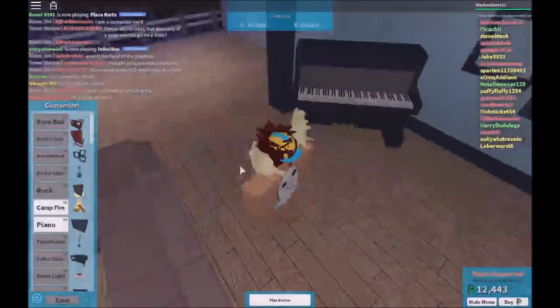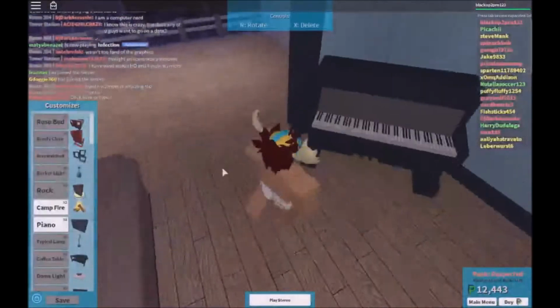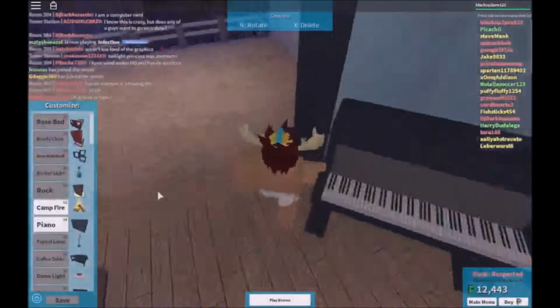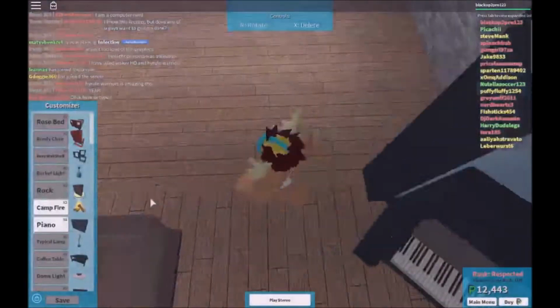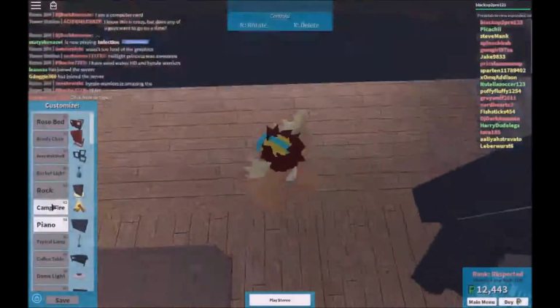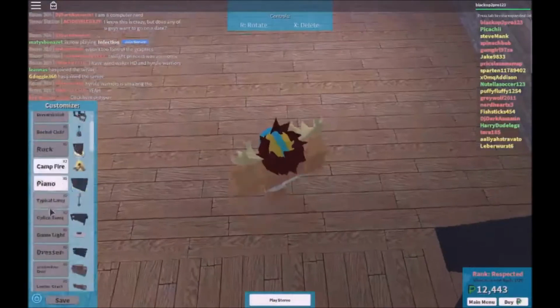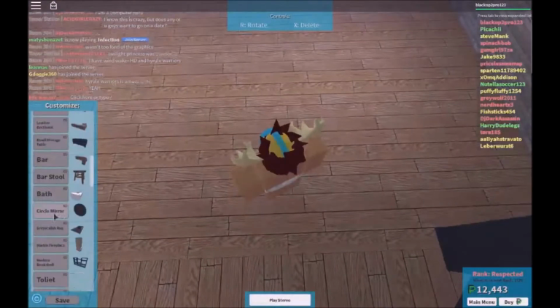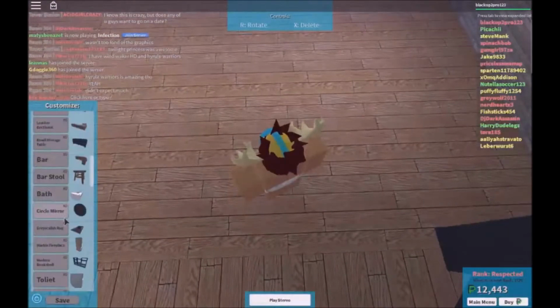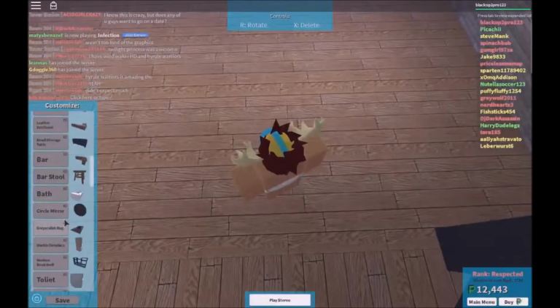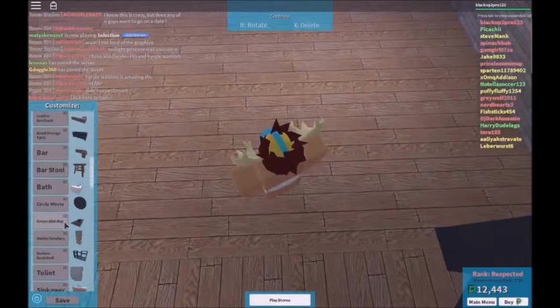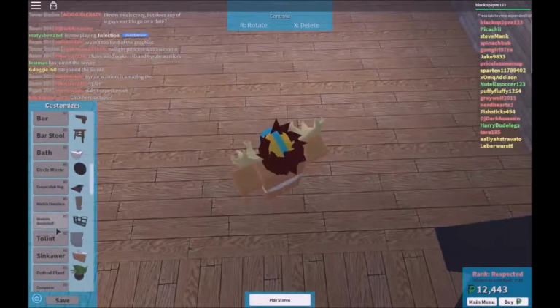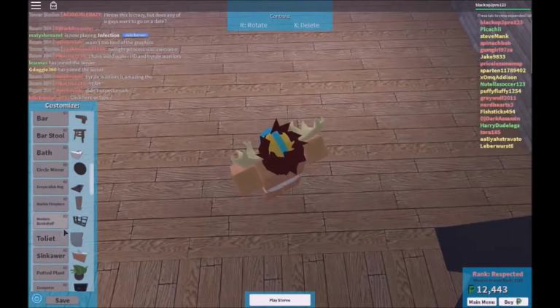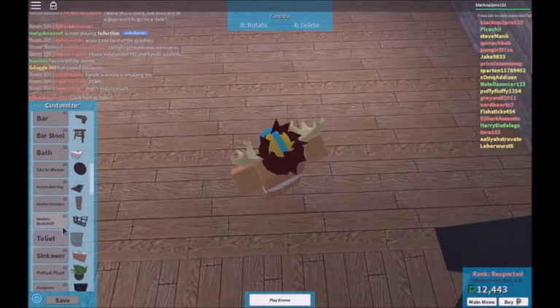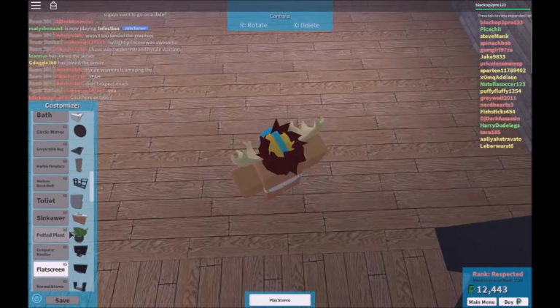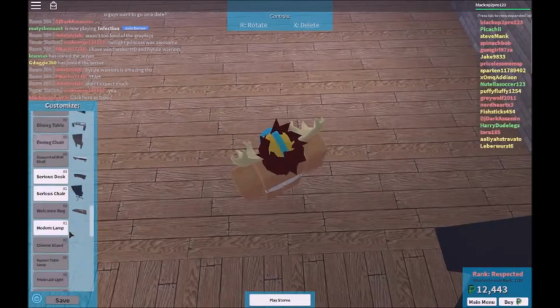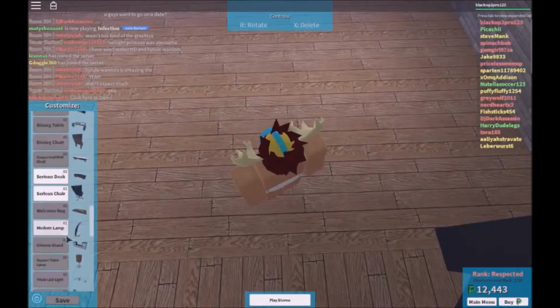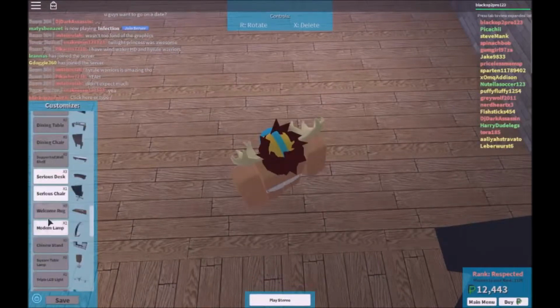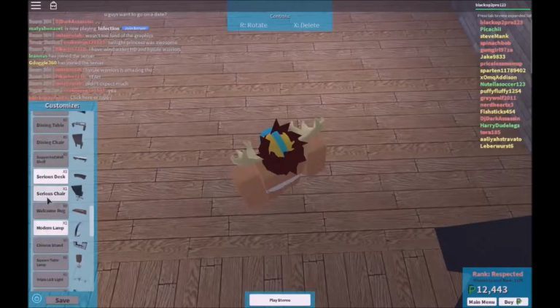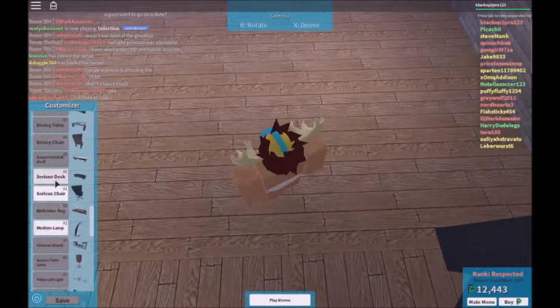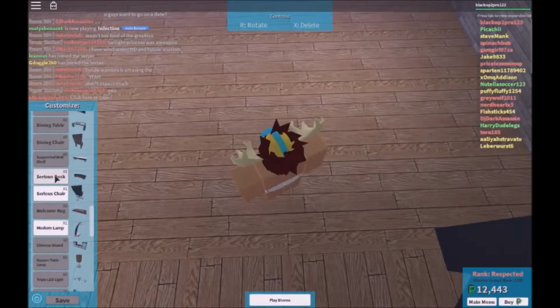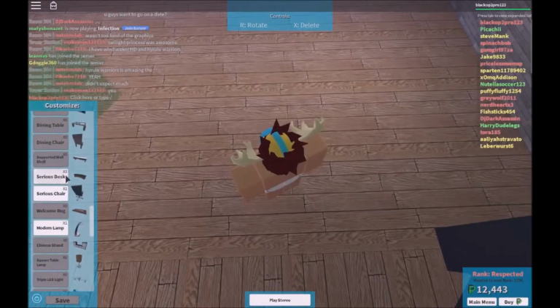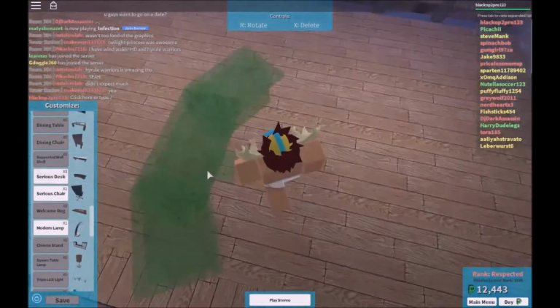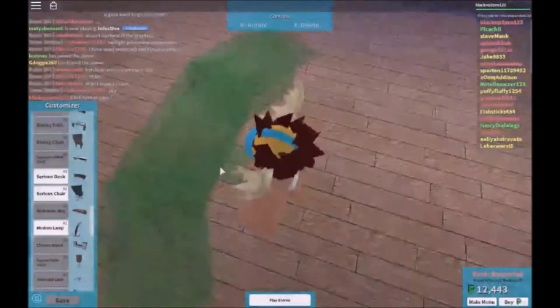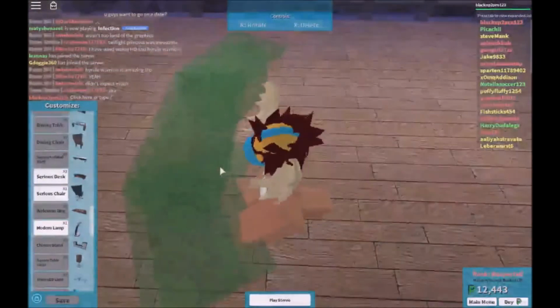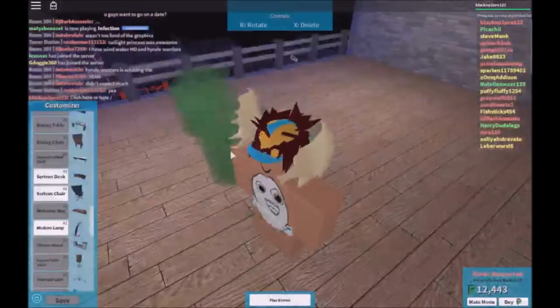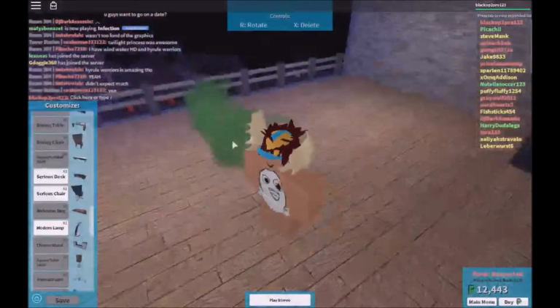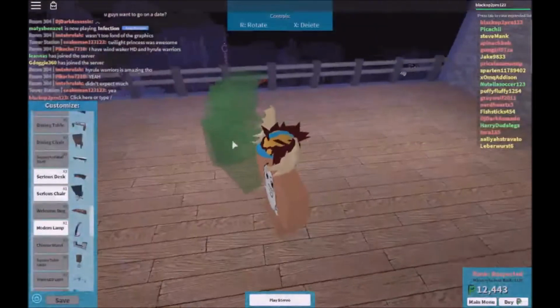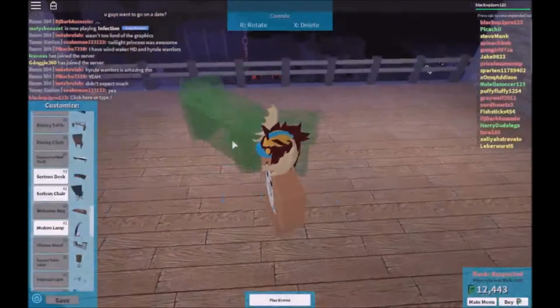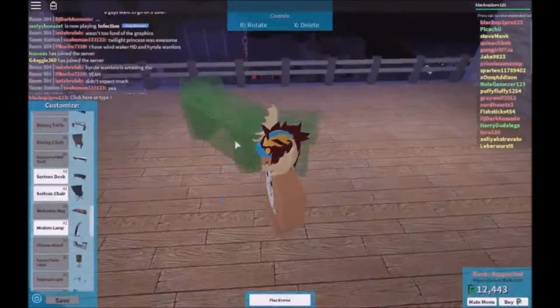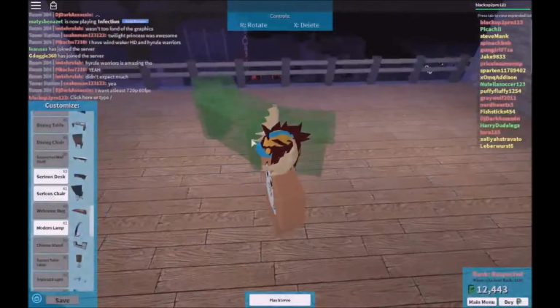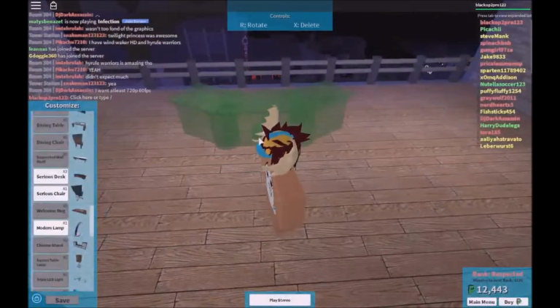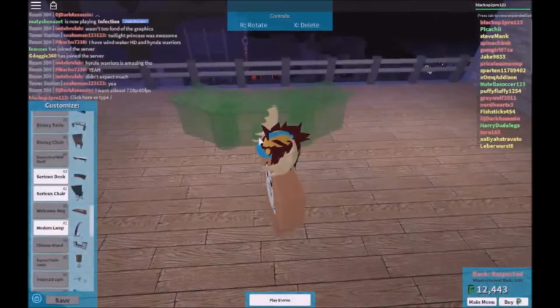Greetings fellow gamers. I'm the squad on PC and today we're doing a tutorial on multi setup monitor.